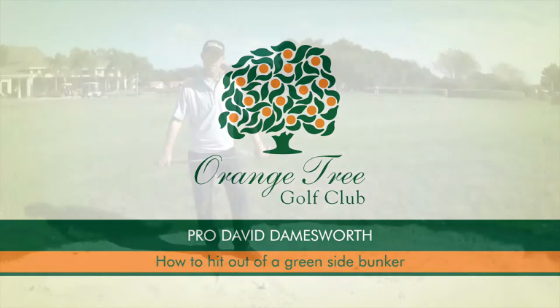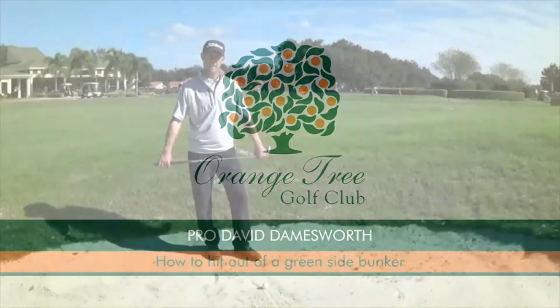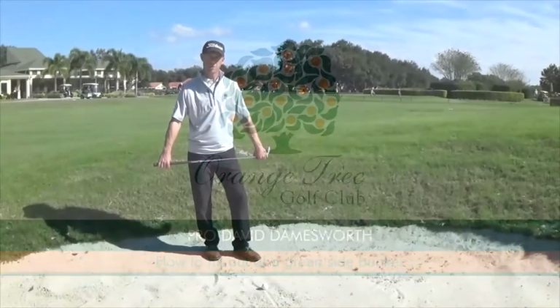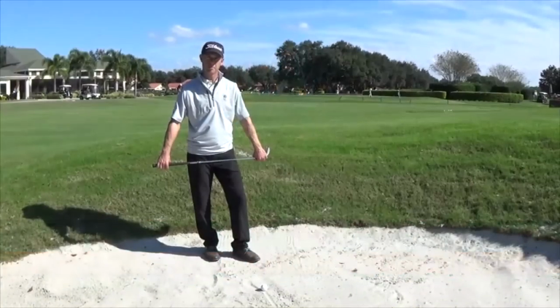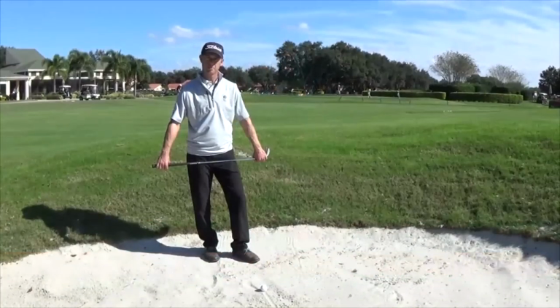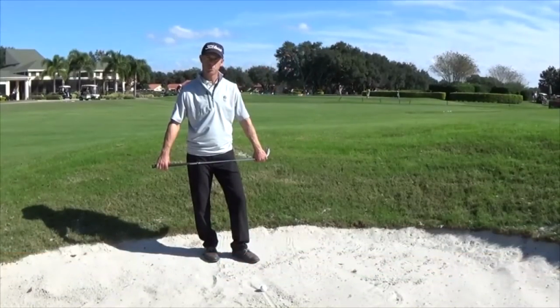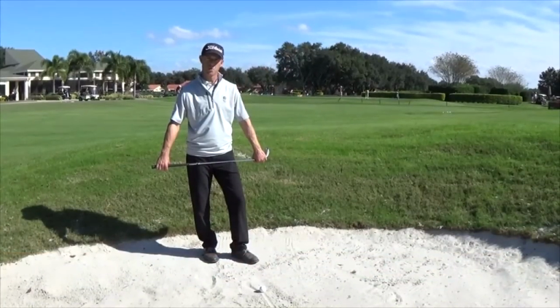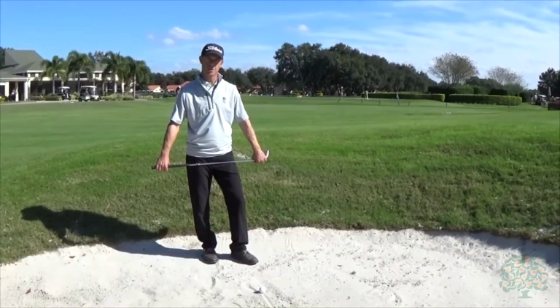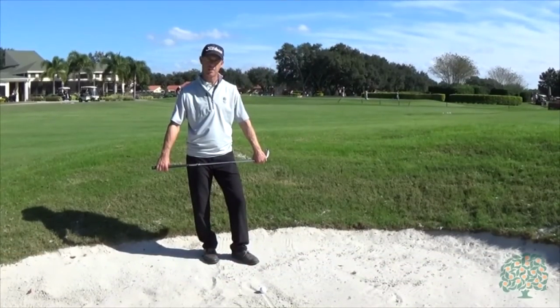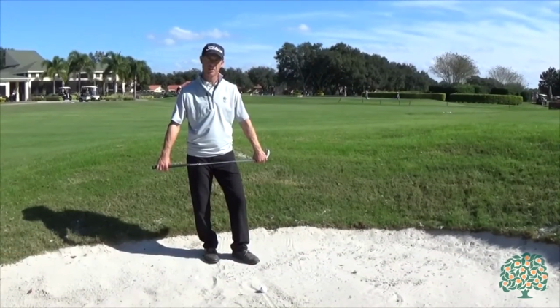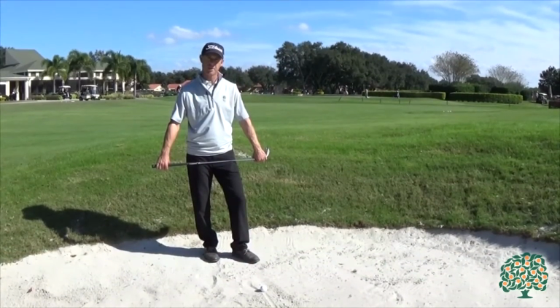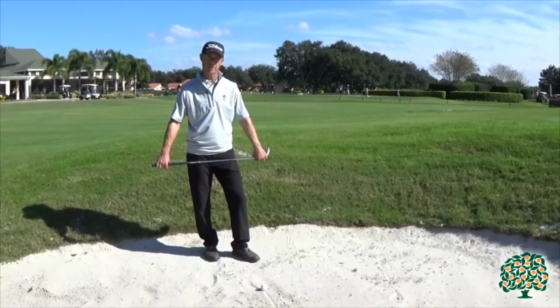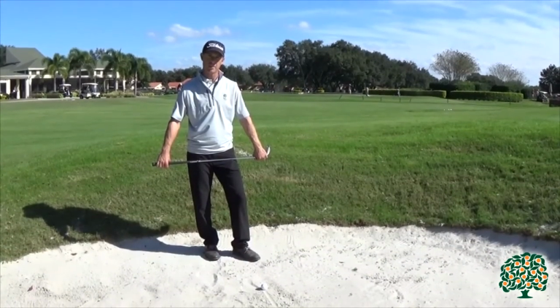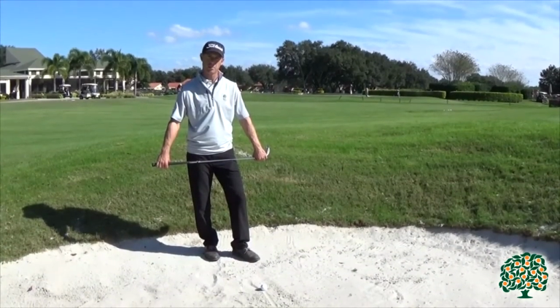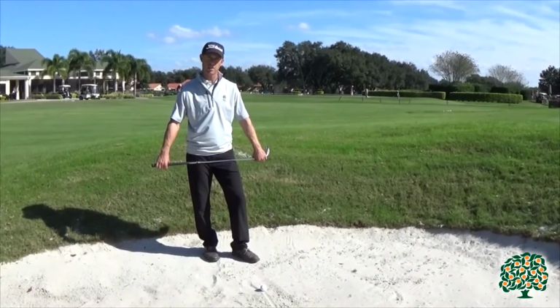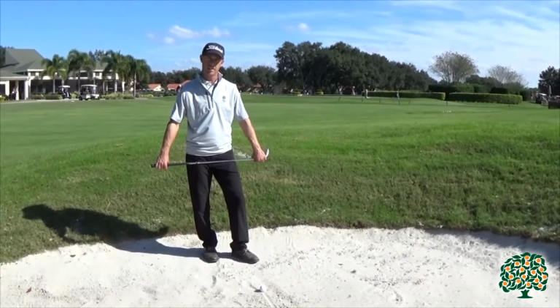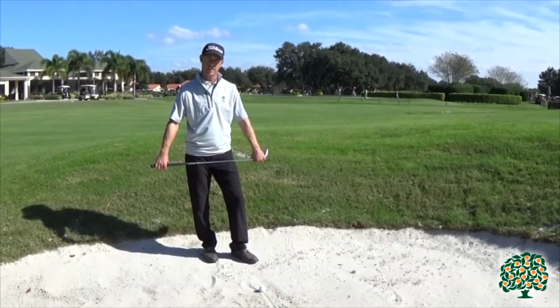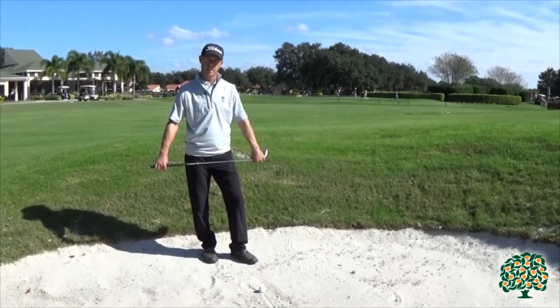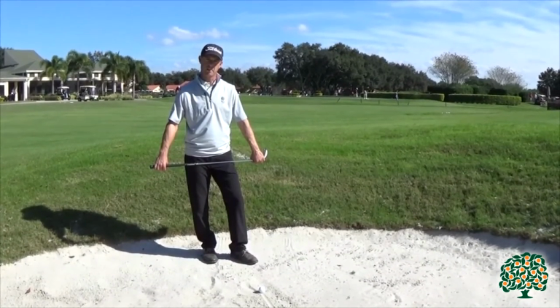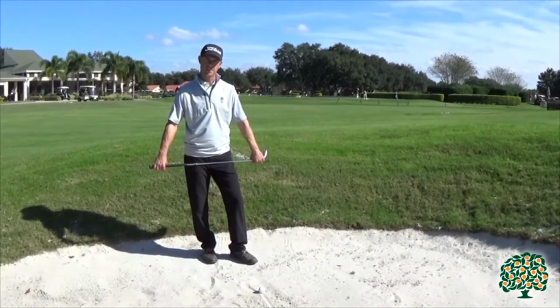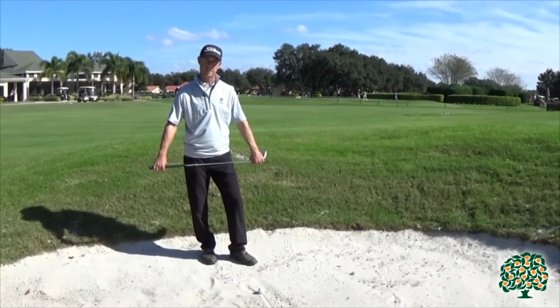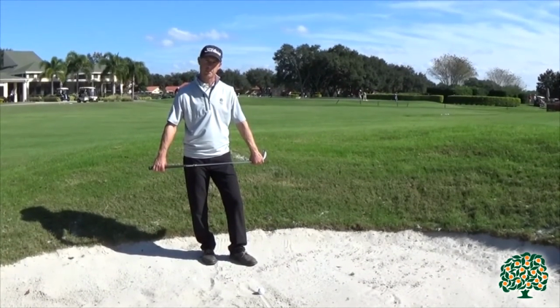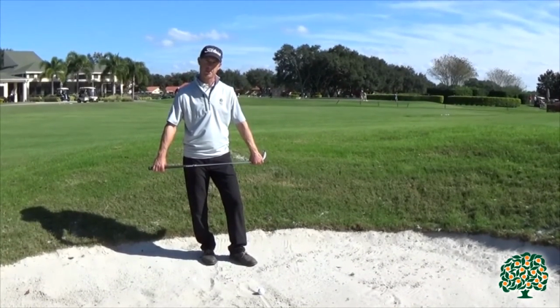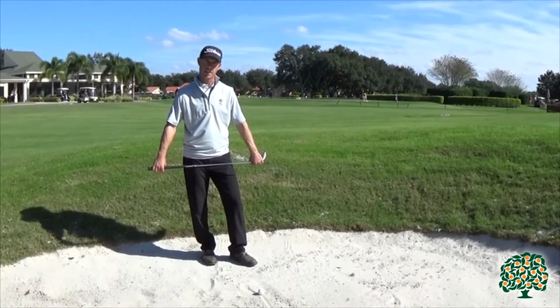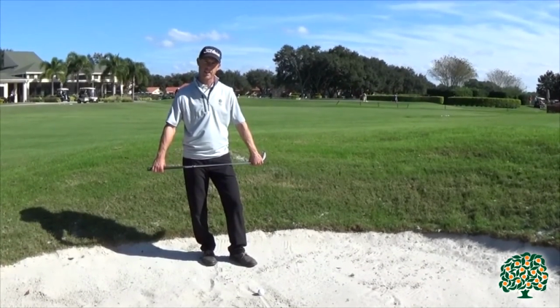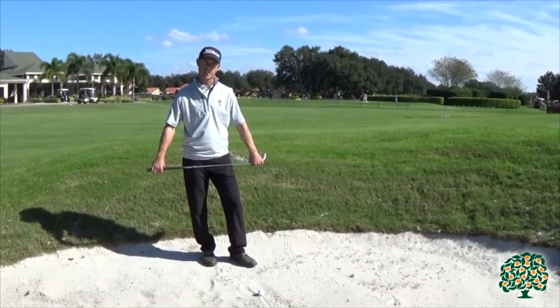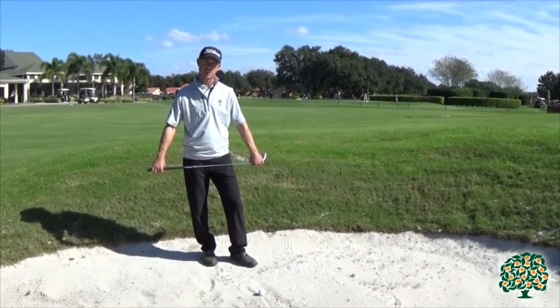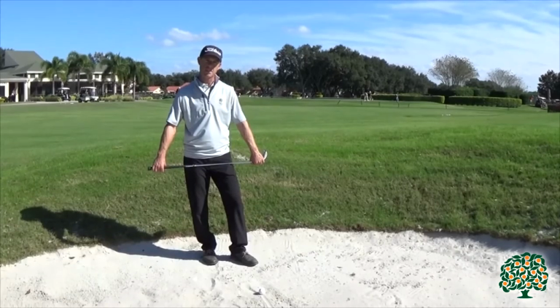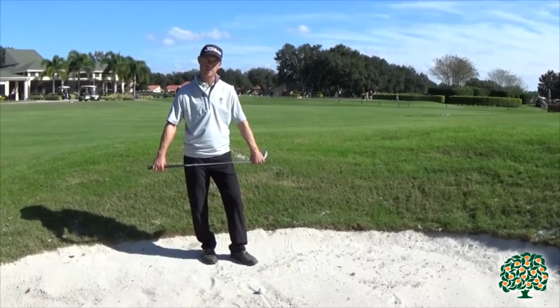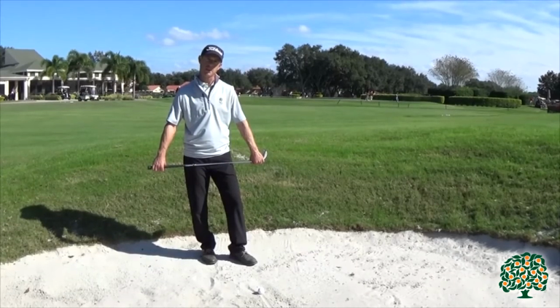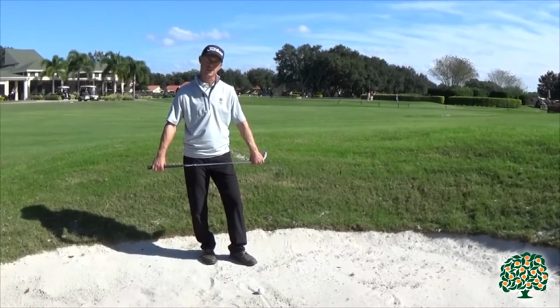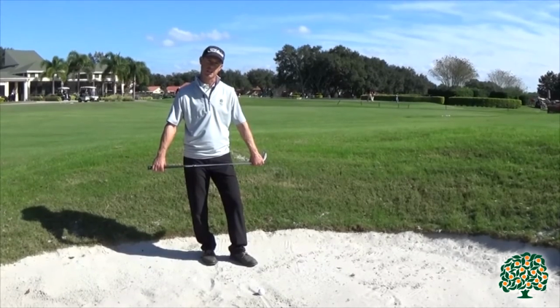Hi and welcome to Orange Street Golf Club here in Orlando, Florida. Our basic tip of the month today is on greenside bunker shots.